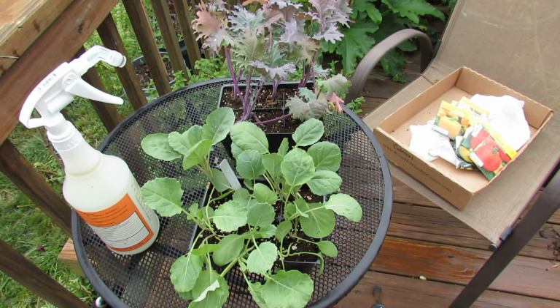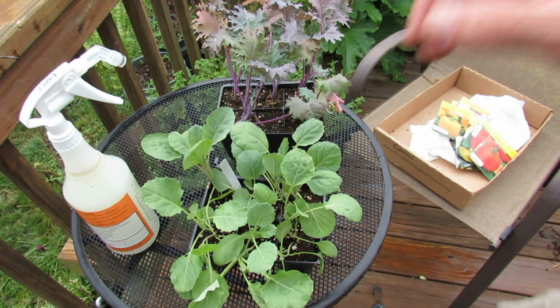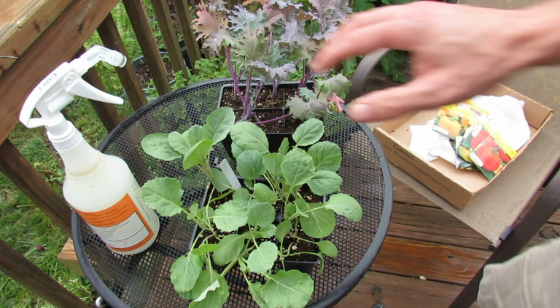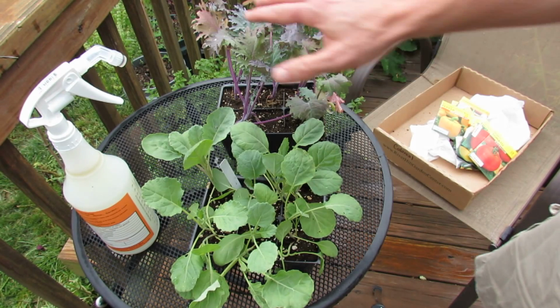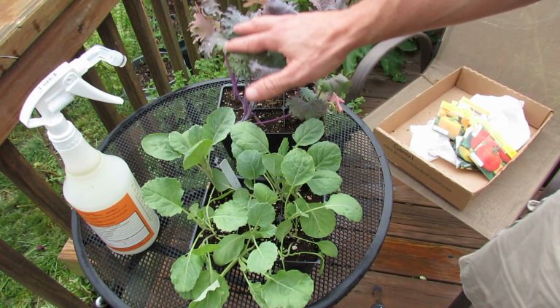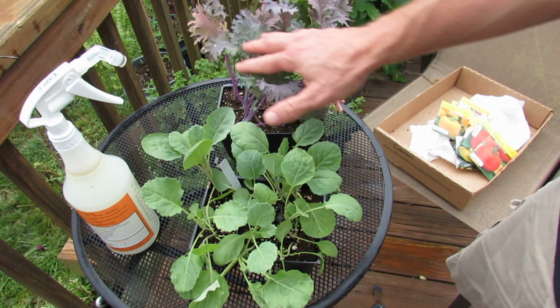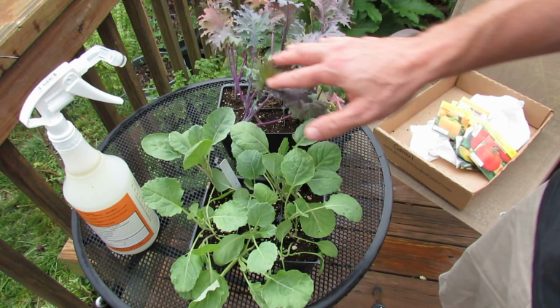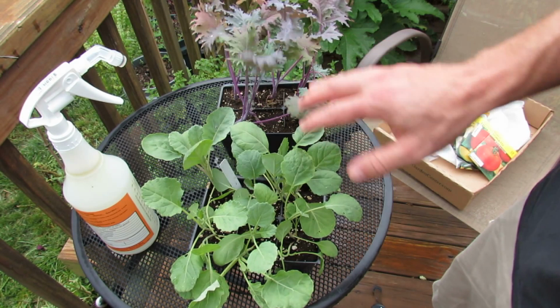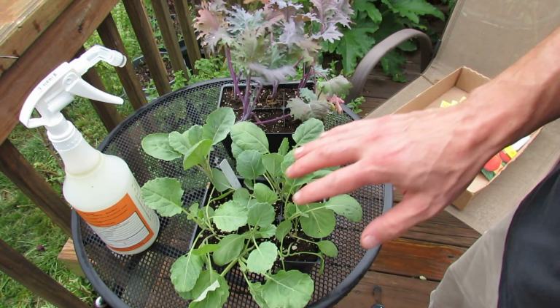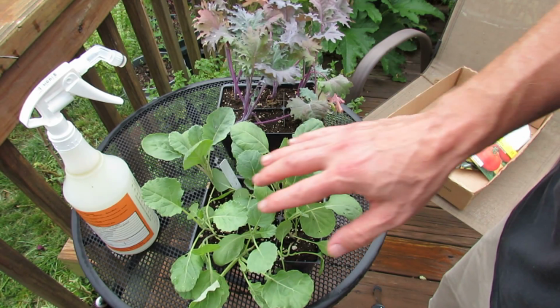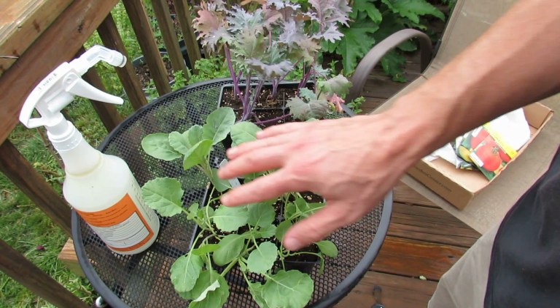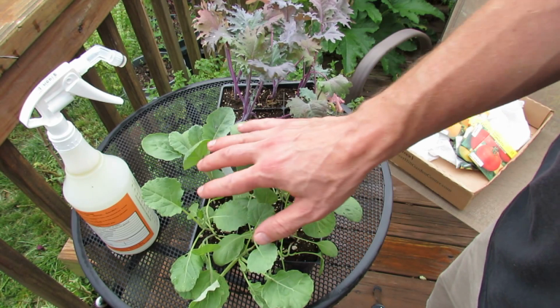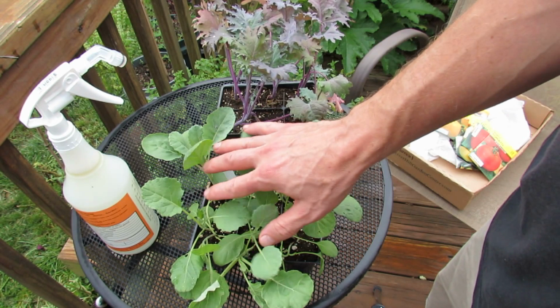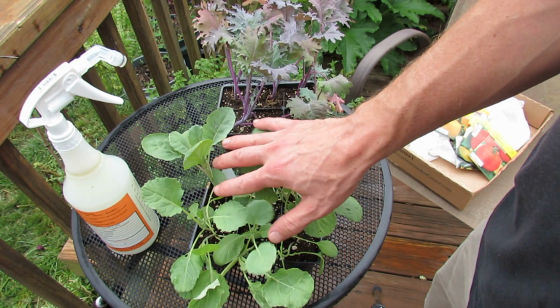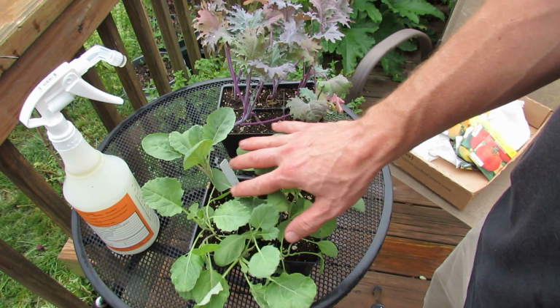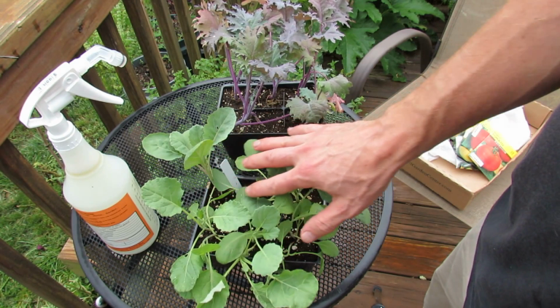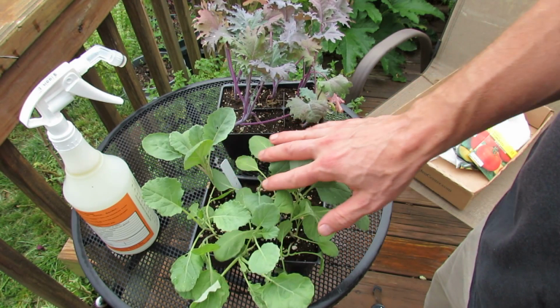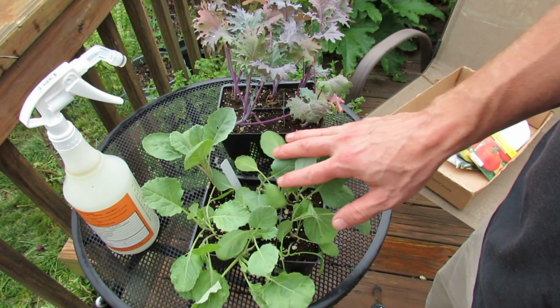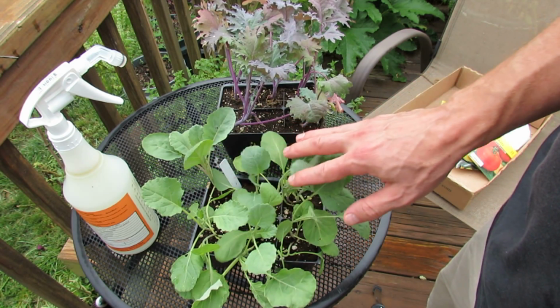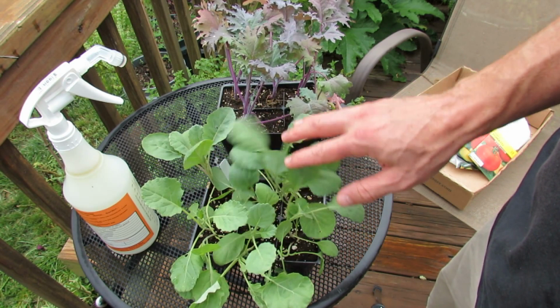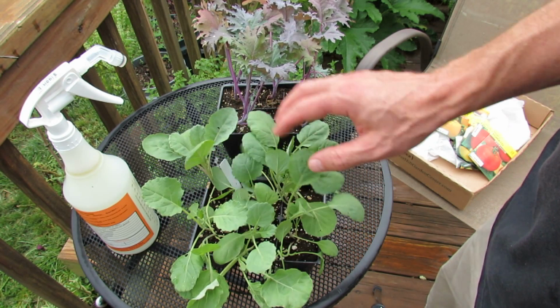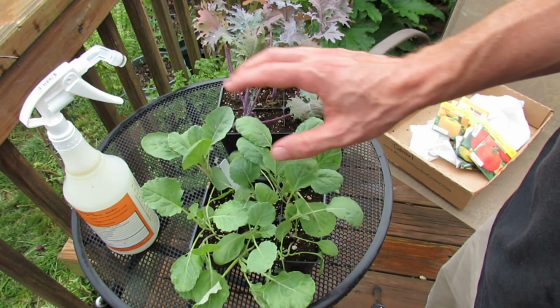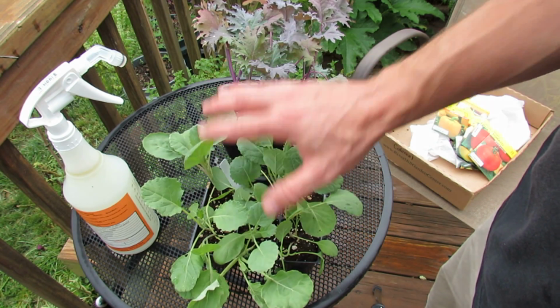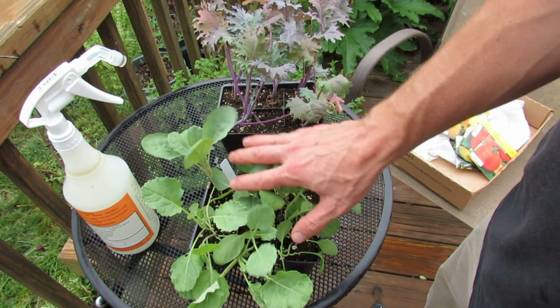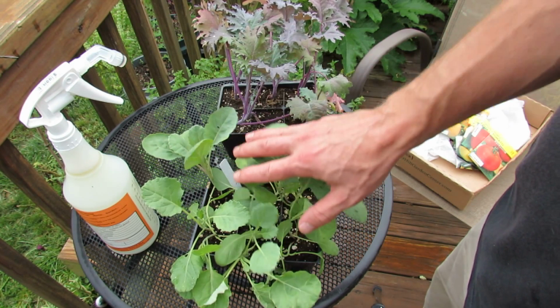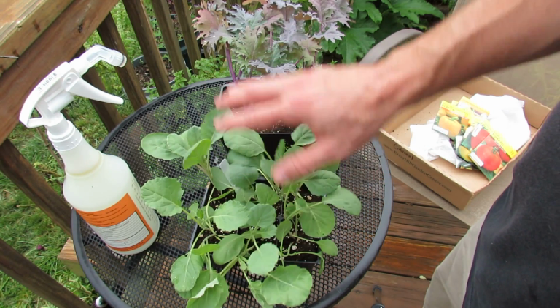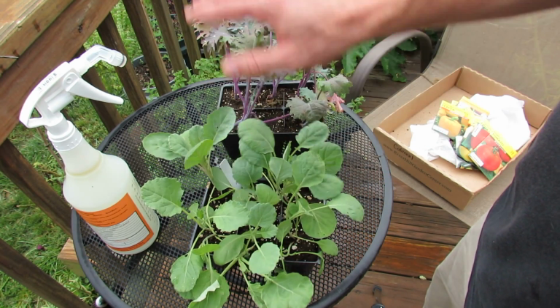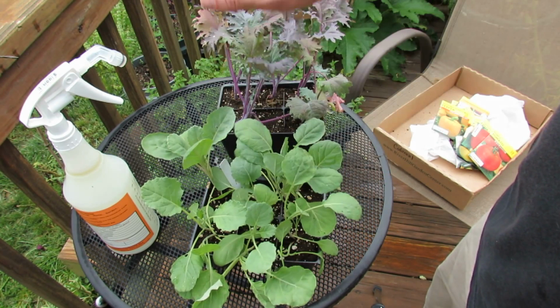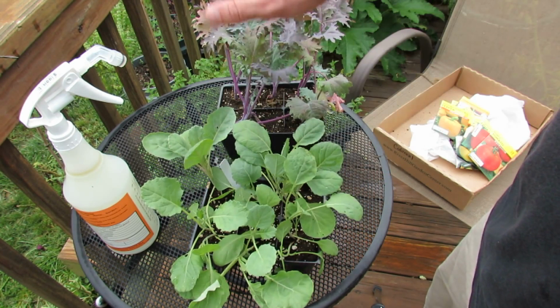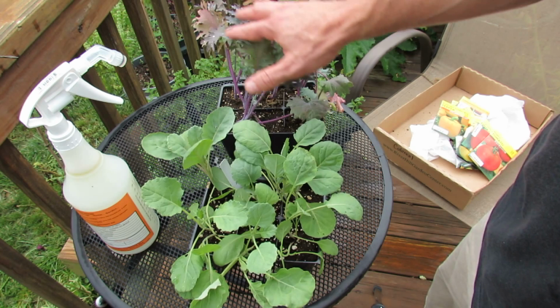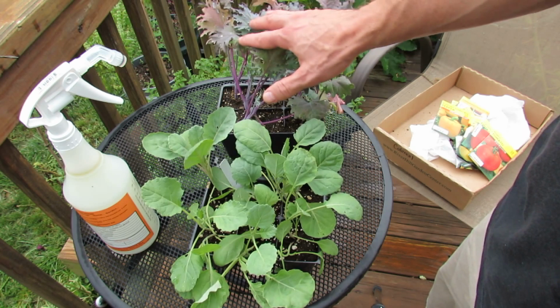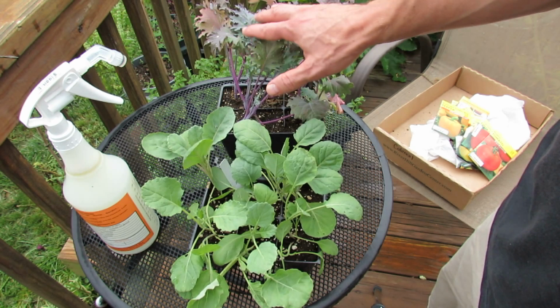Welcome to the Rusted Garden. Today I want to talk to you about fall planting of your collards and your kales.